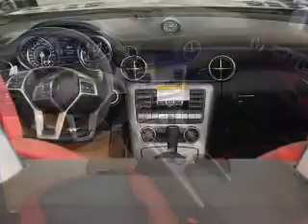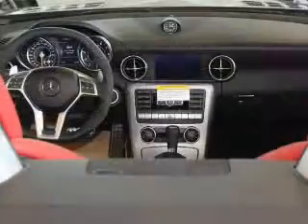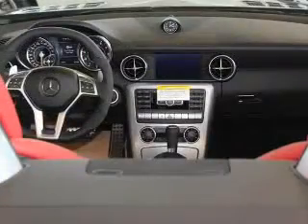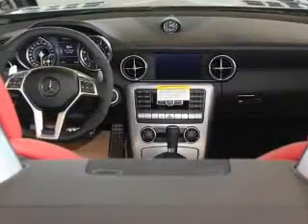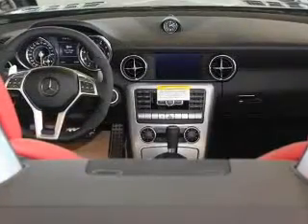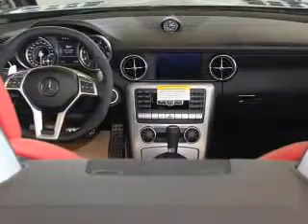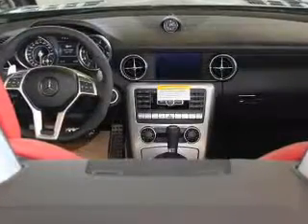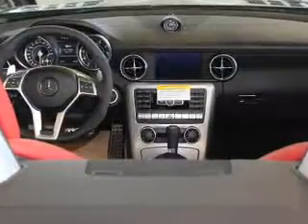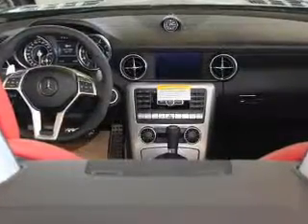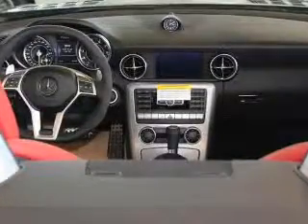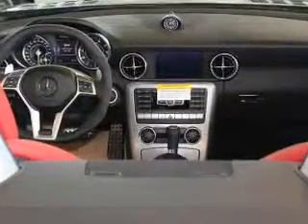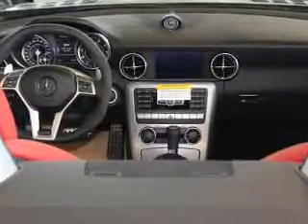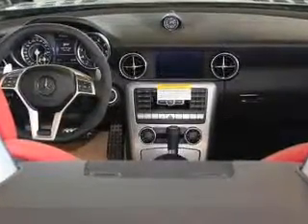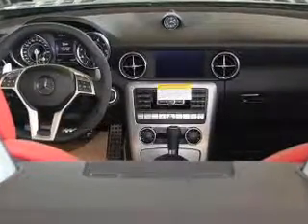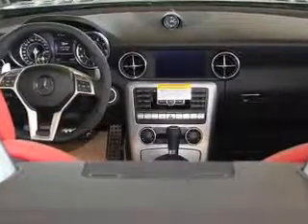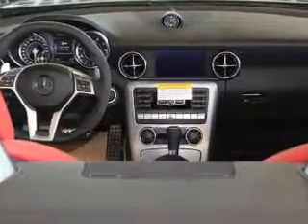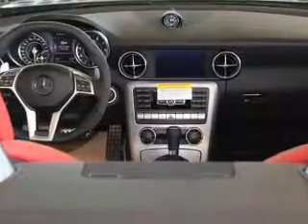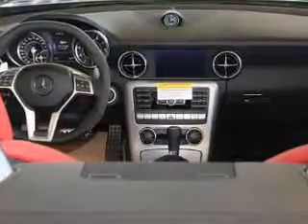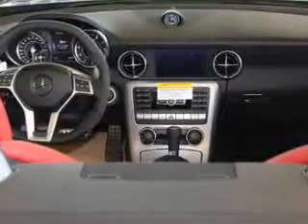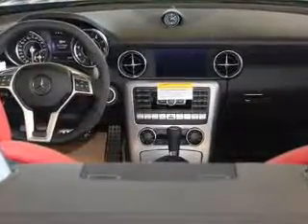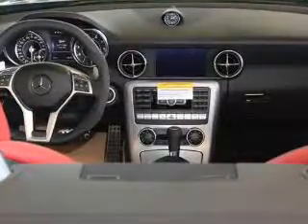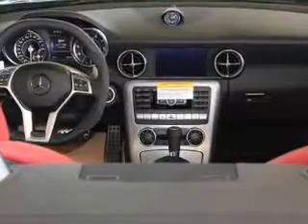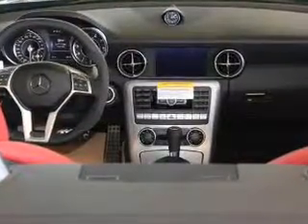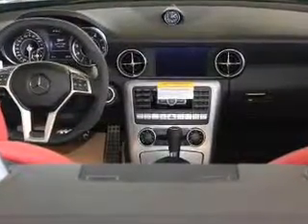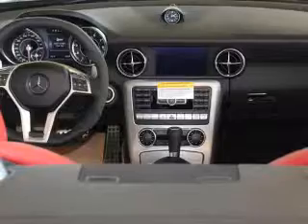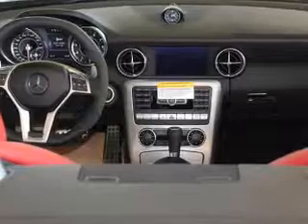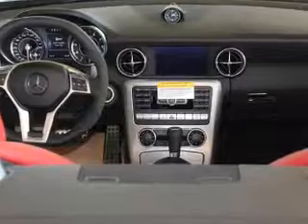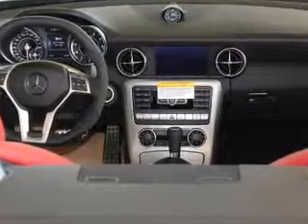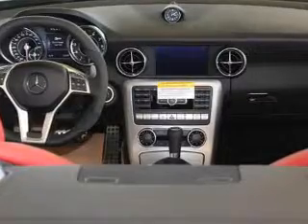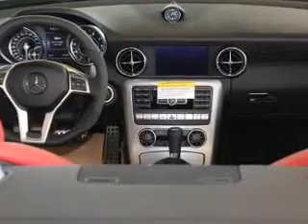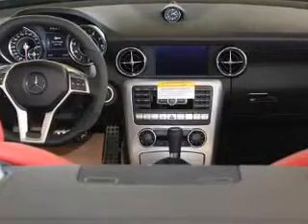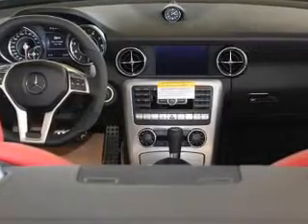Indulge in the comfort of heated seats. Let the outside in with a power convertible roof. Memory settings are just one of the extras.